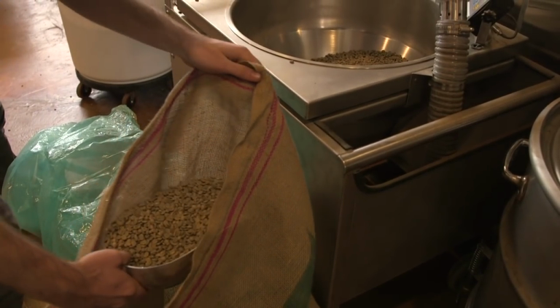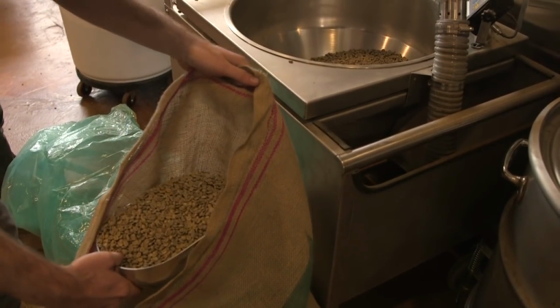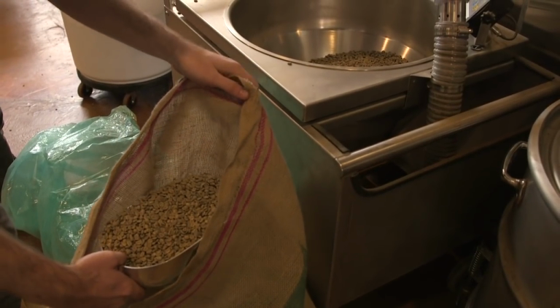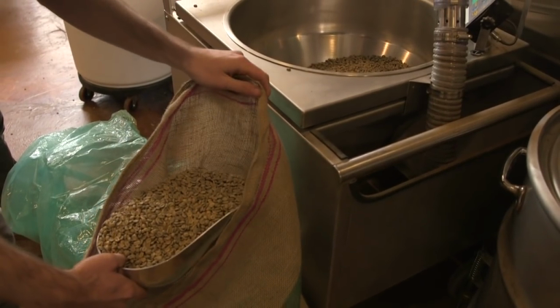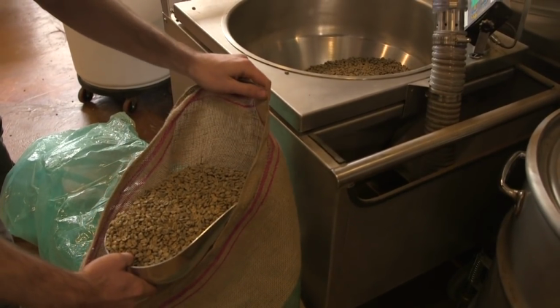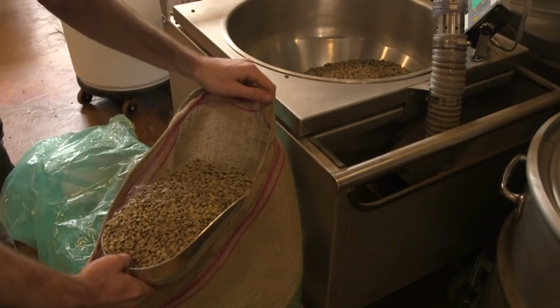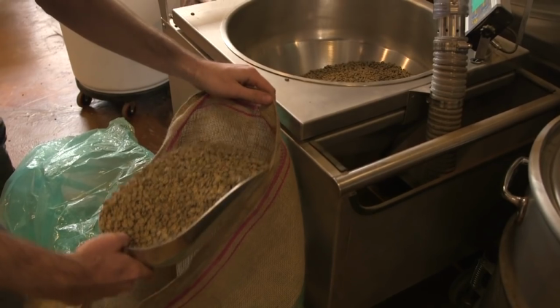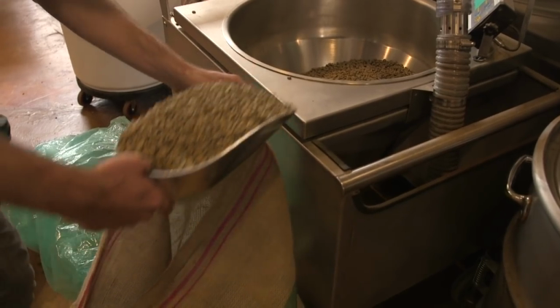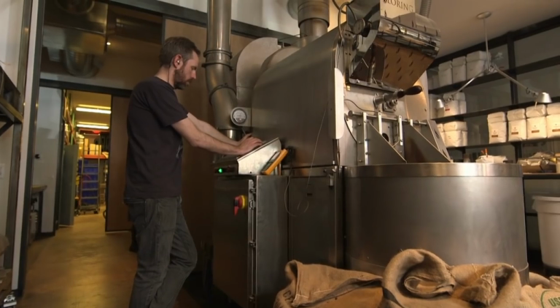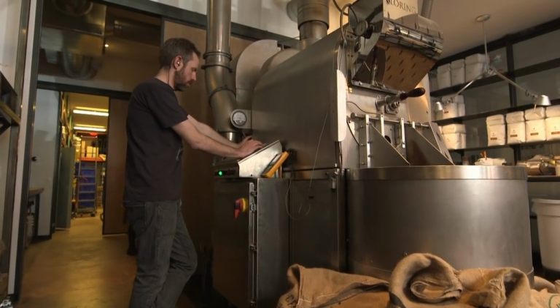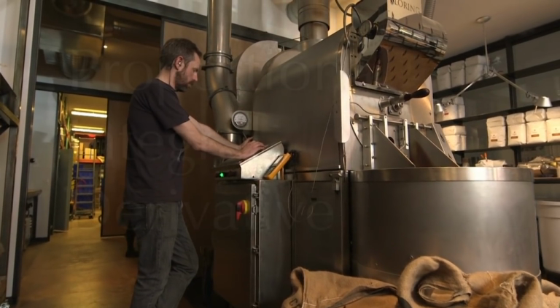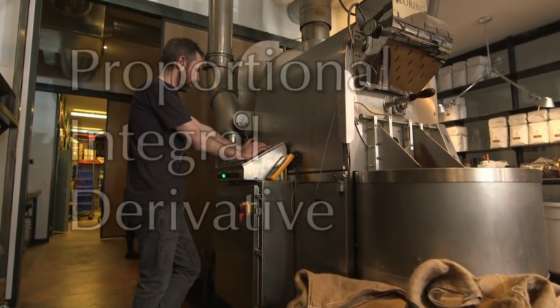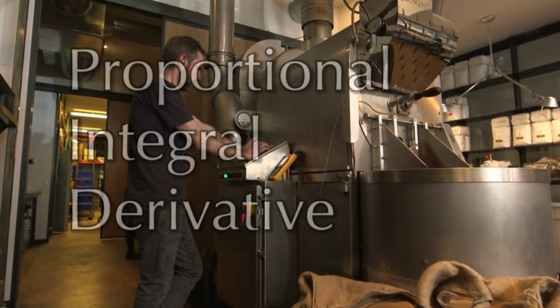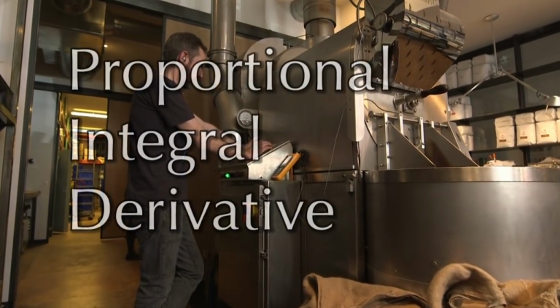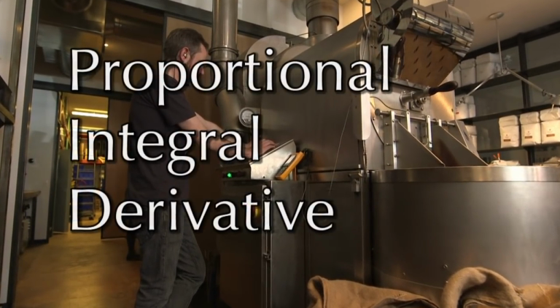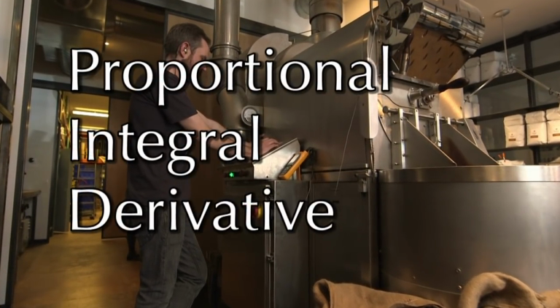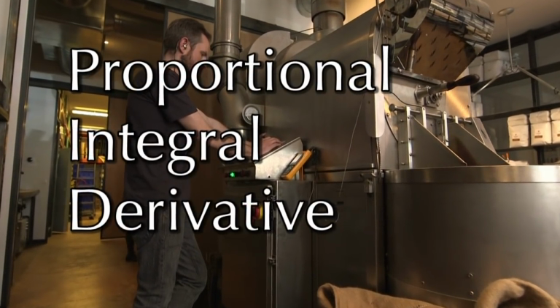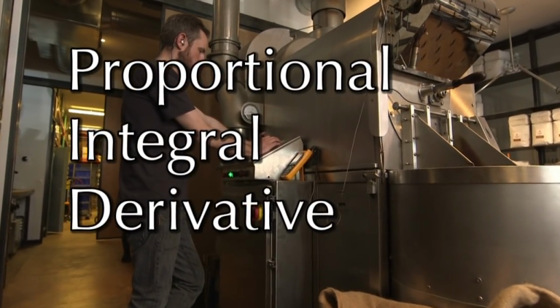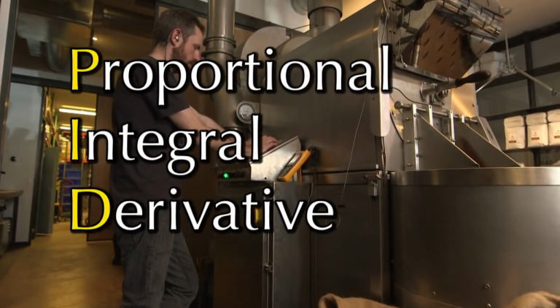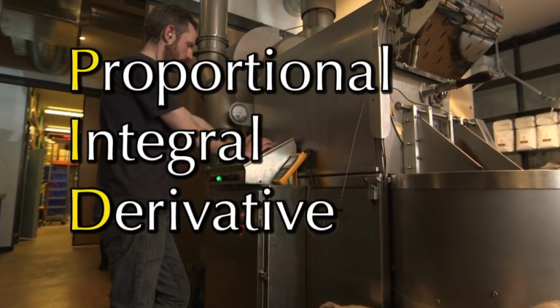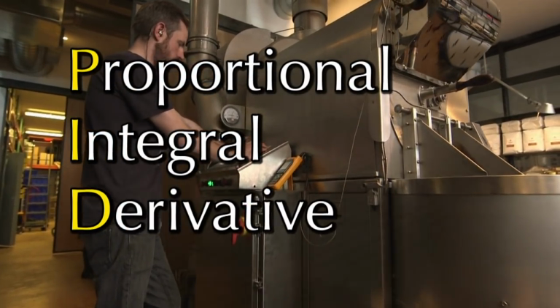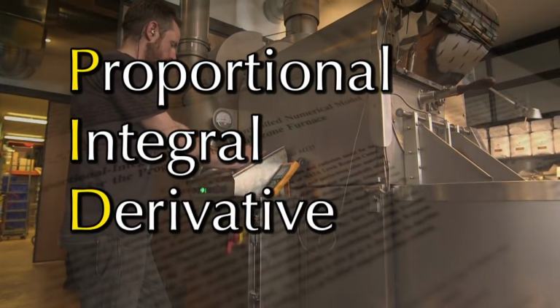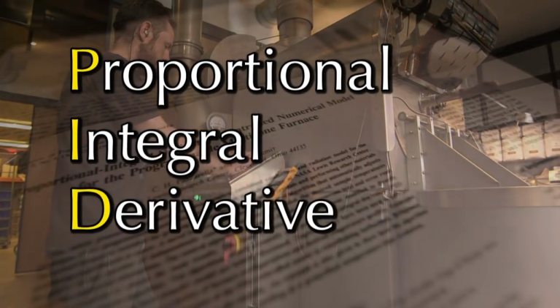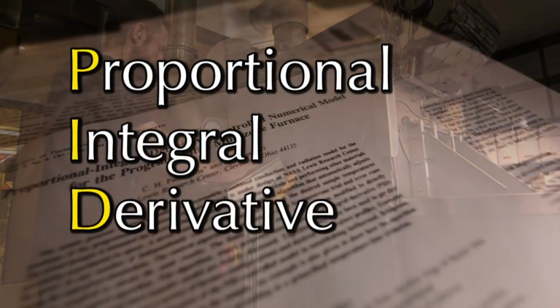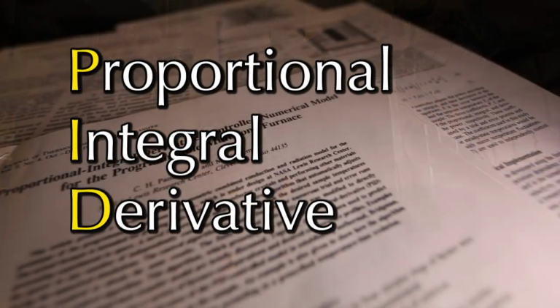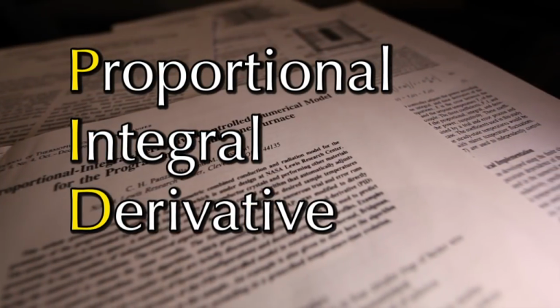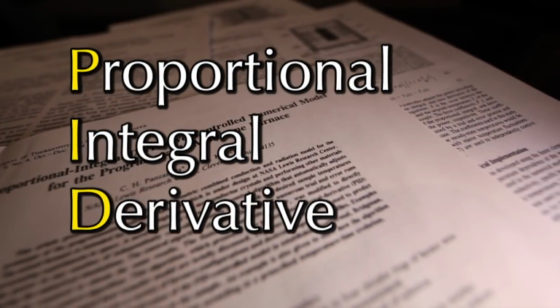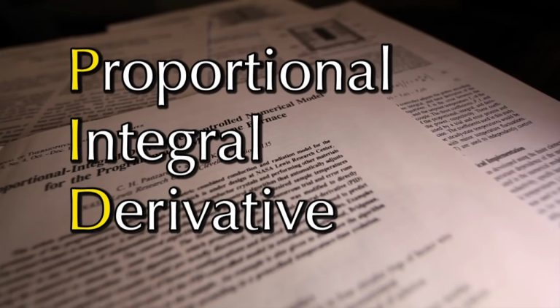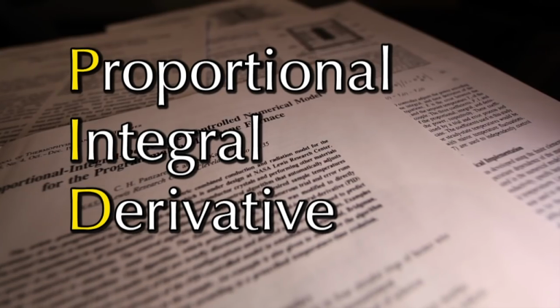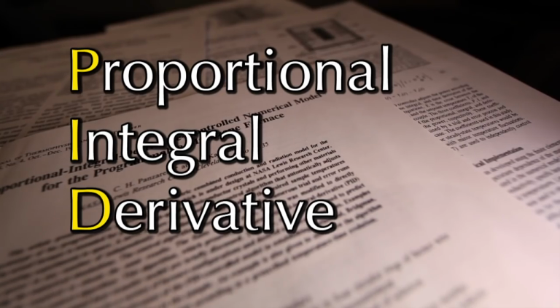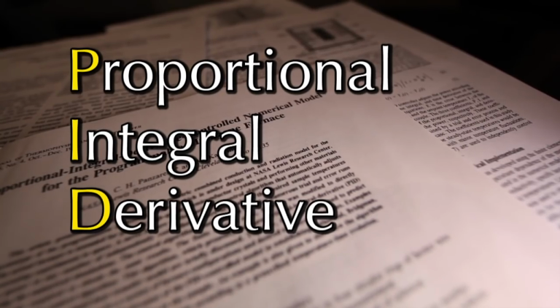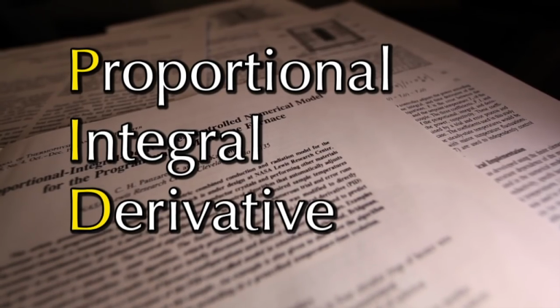NASA engineers have researched proportional integral derivative controllers, or PIDs, to design life support systems.